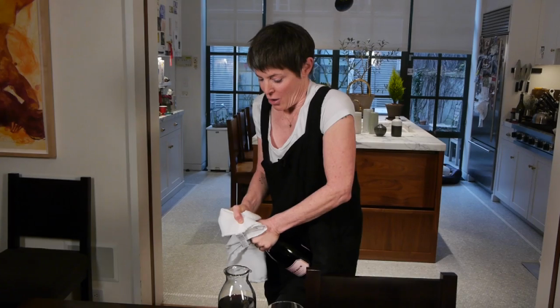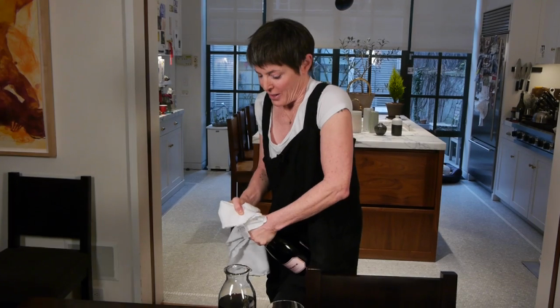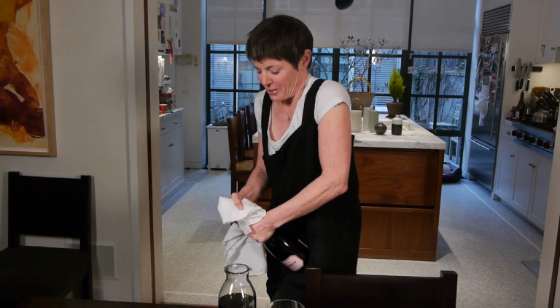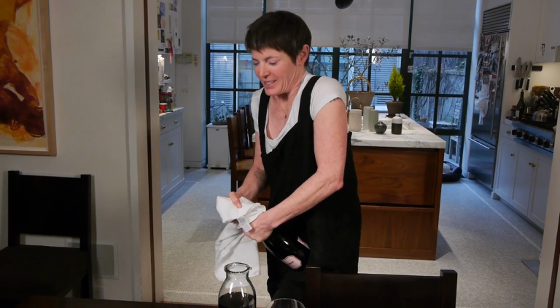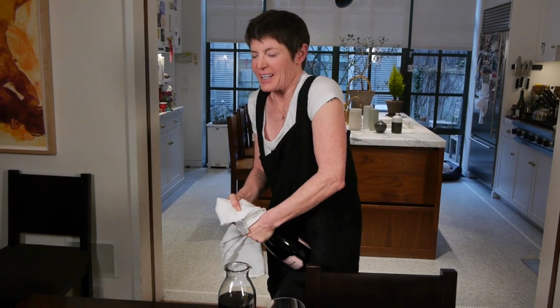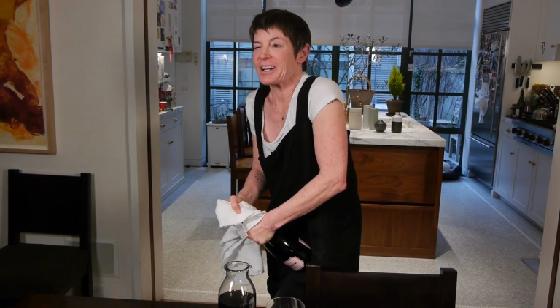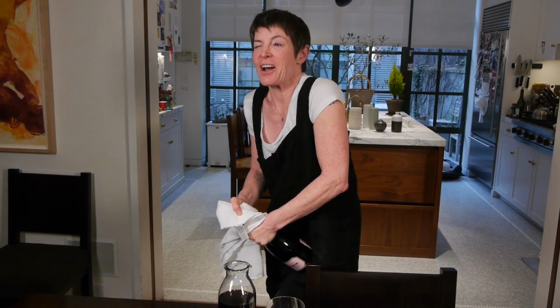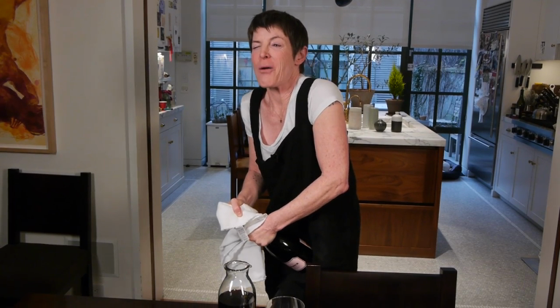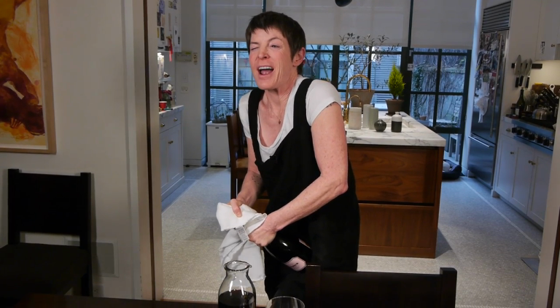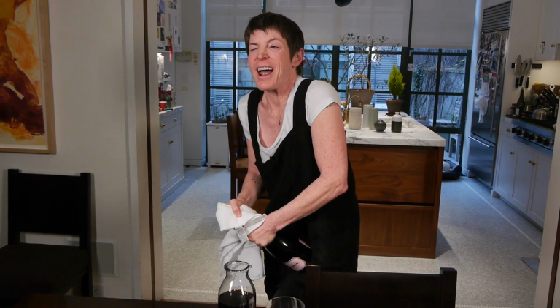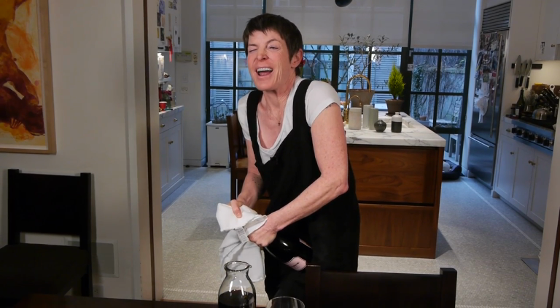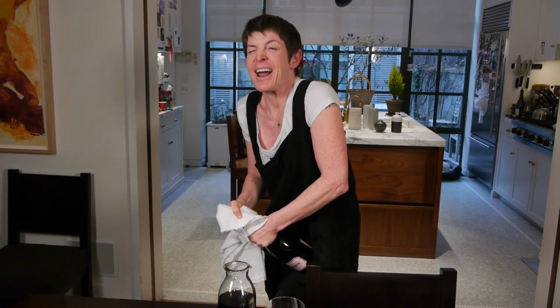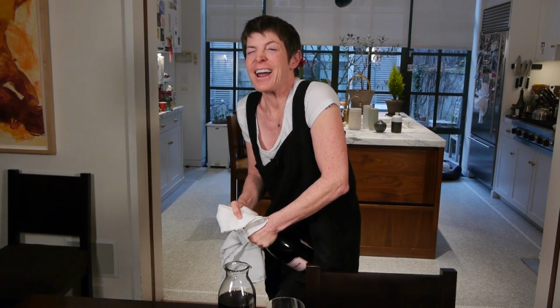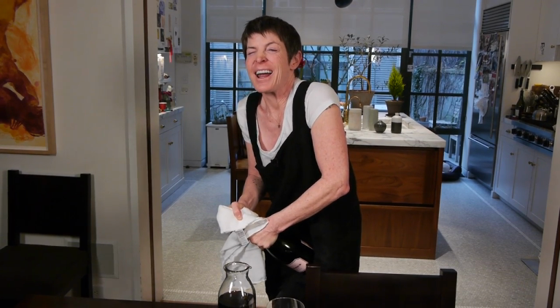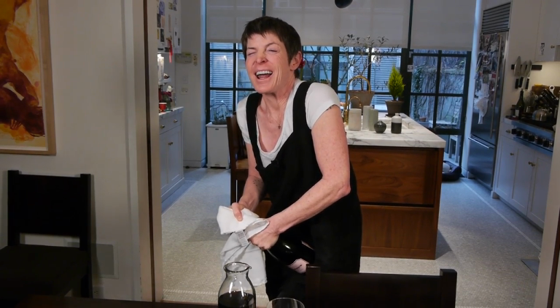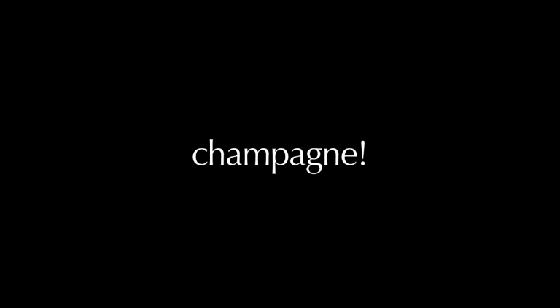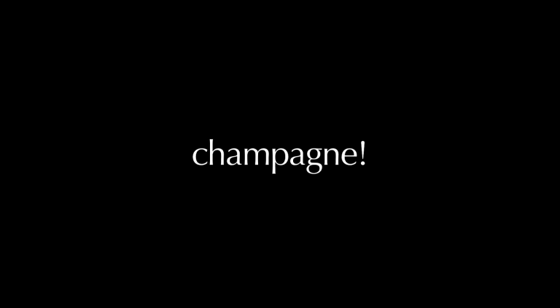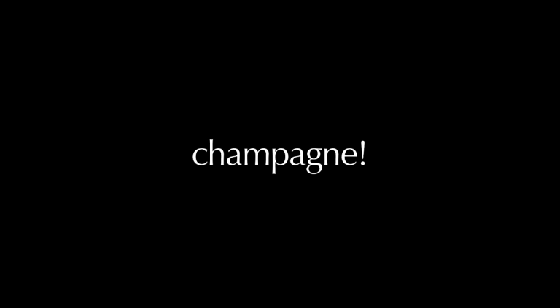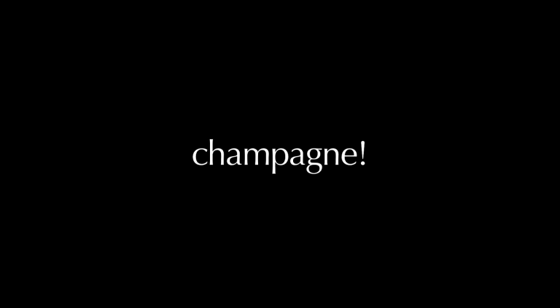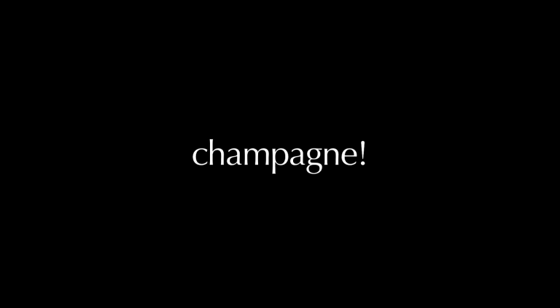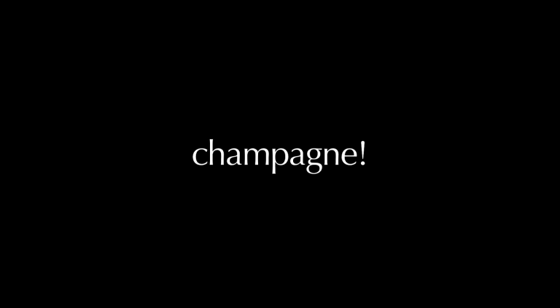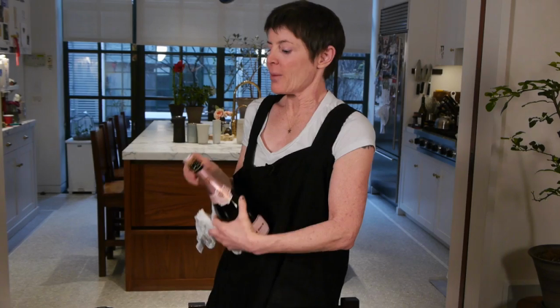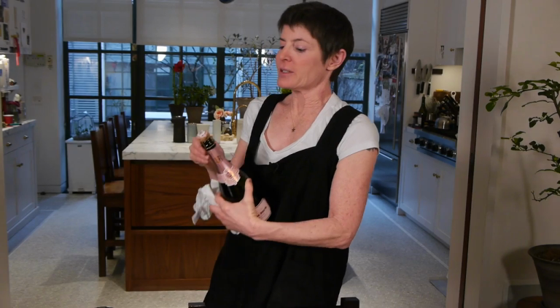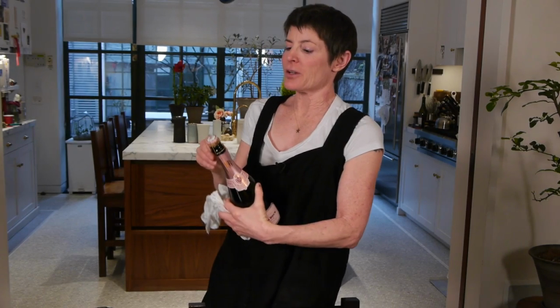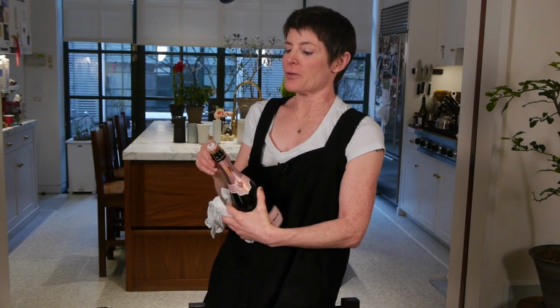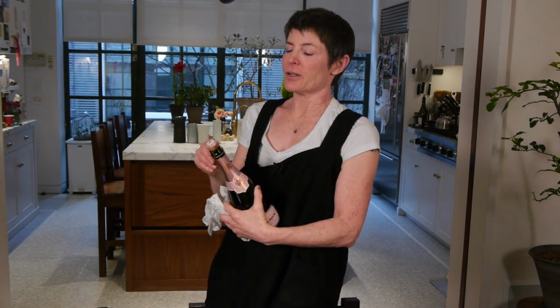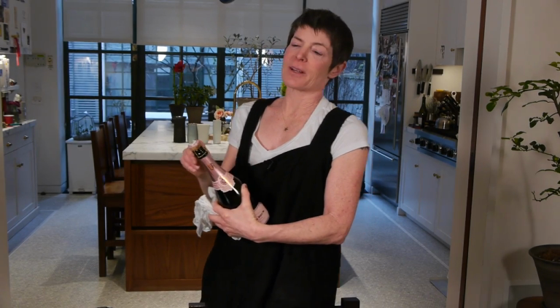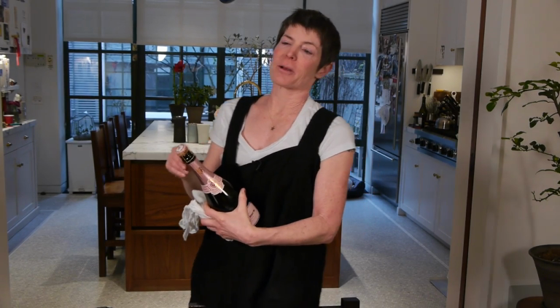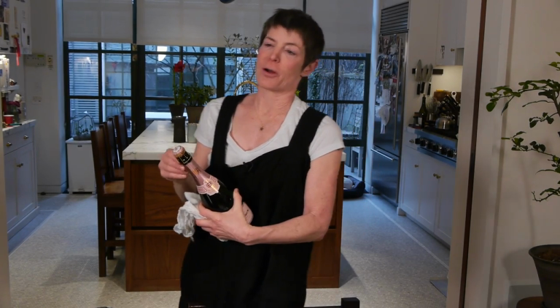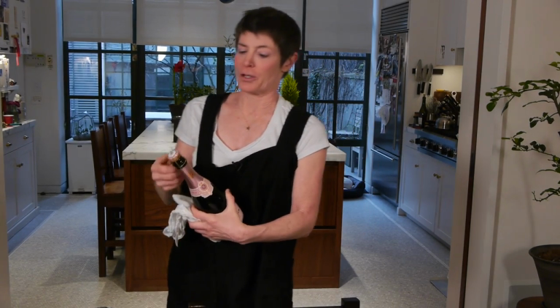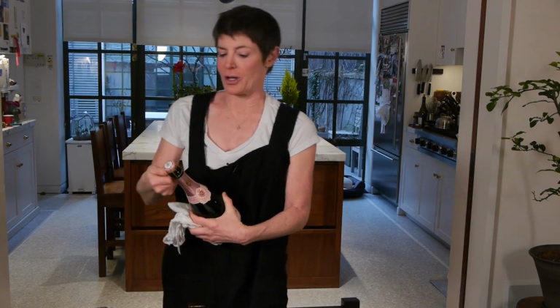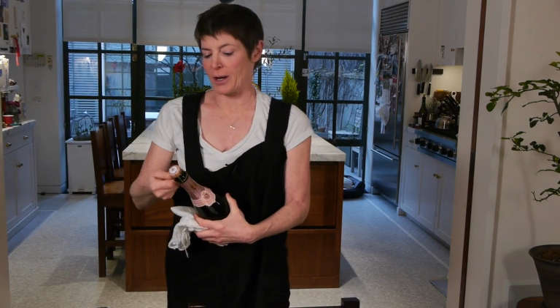Oh my goodness. Champagne. I'm going to tell you a little something about opening champagne.